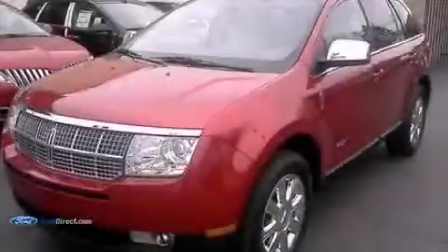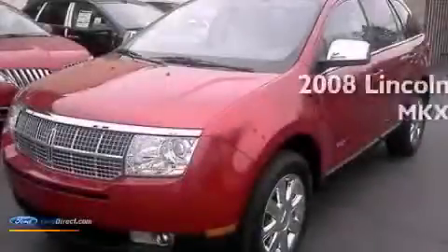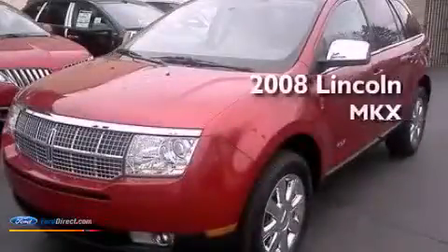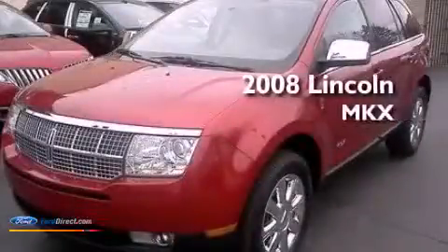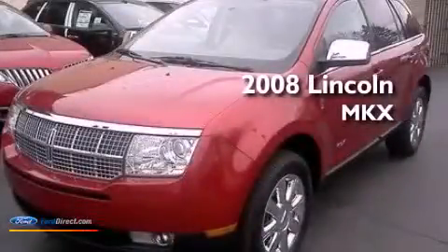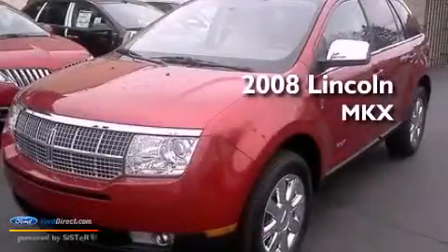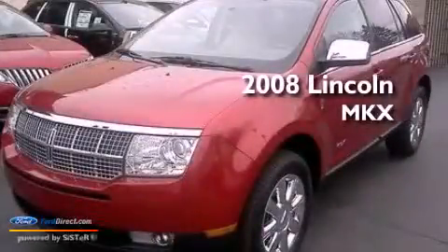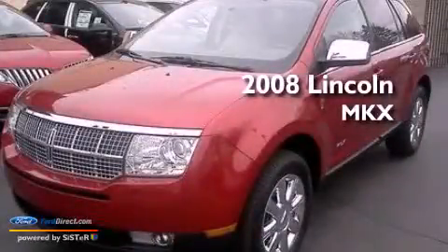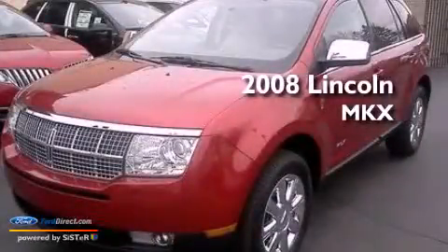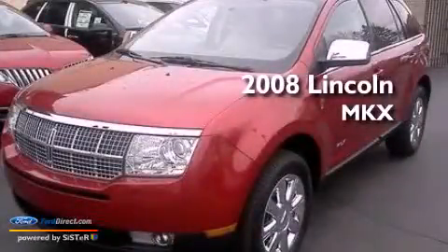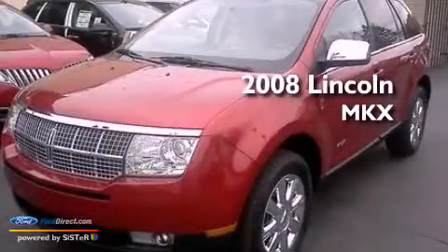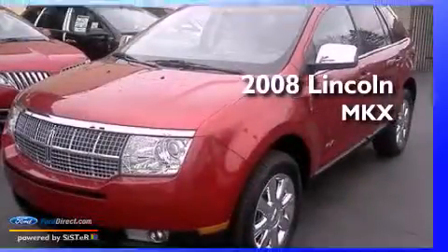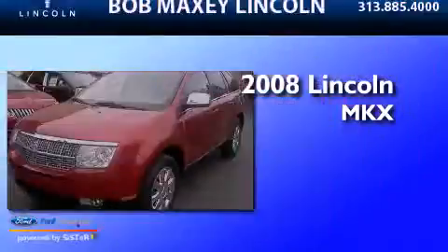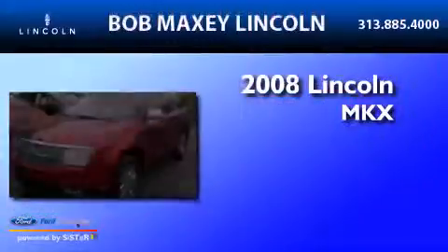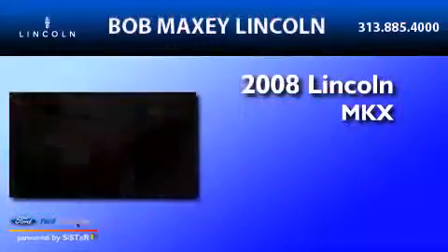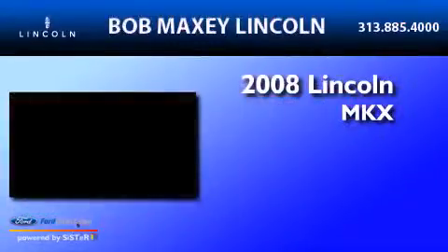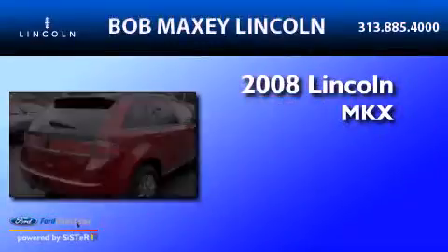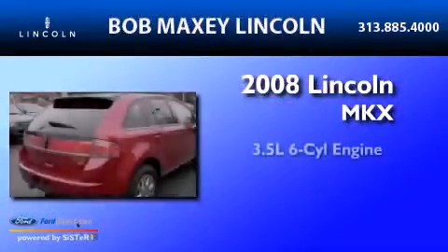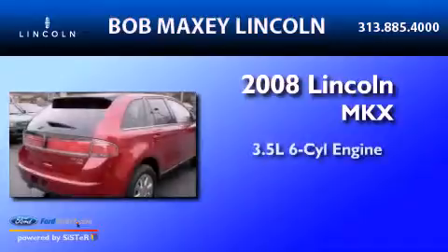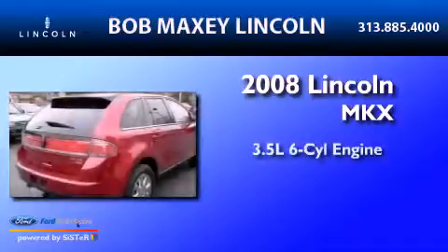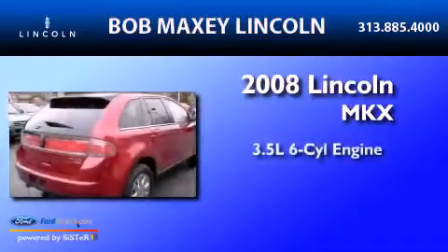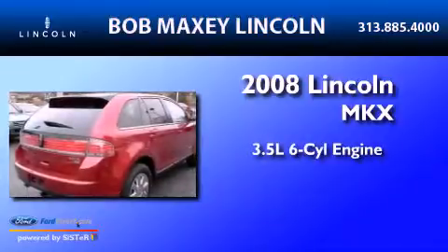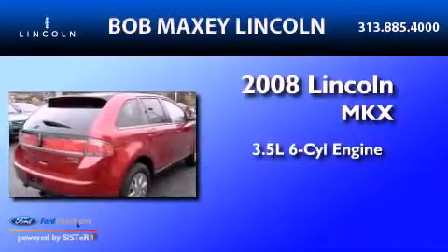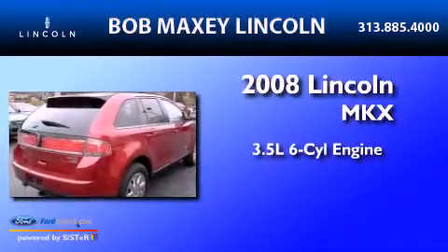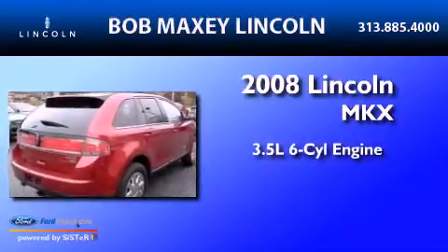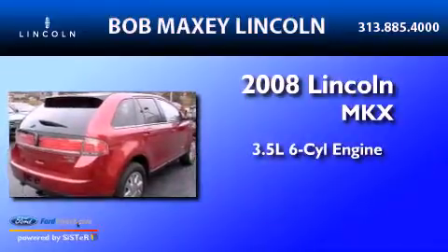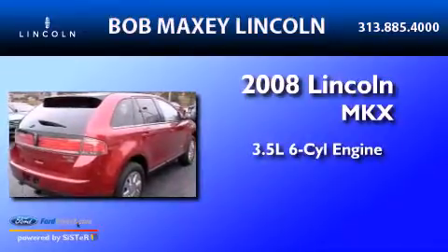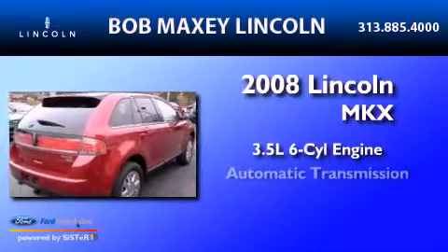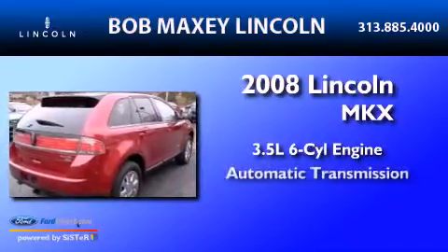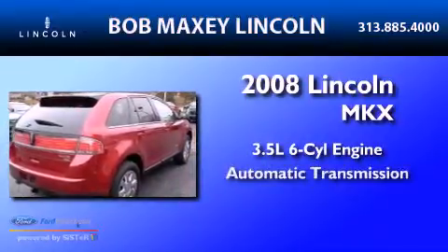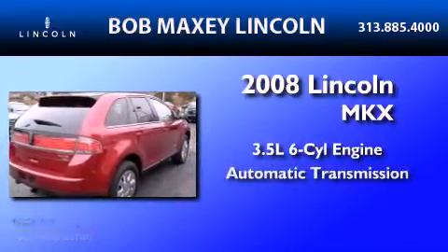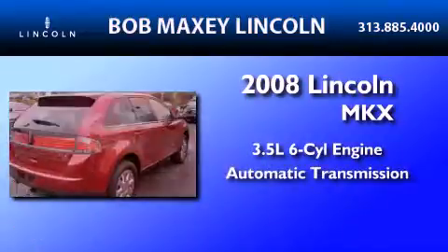This is a 2008 Lincoln MKX. It has a 3.5-liter six-cylinder engine and an automatic transmission.